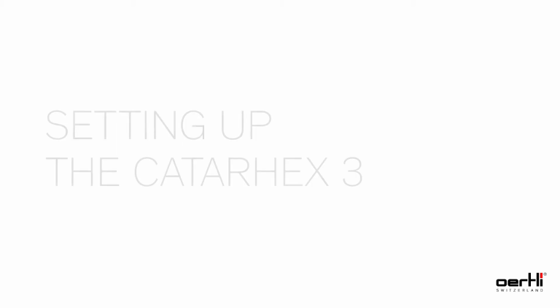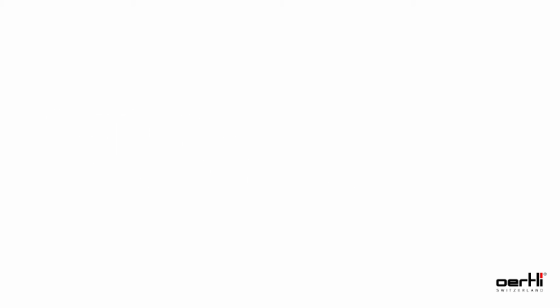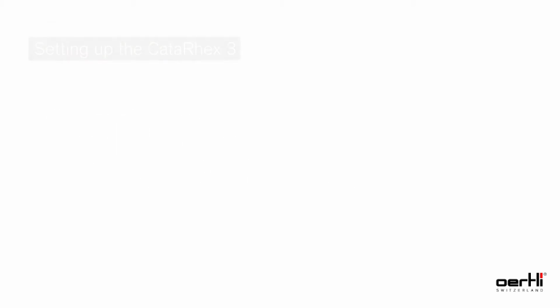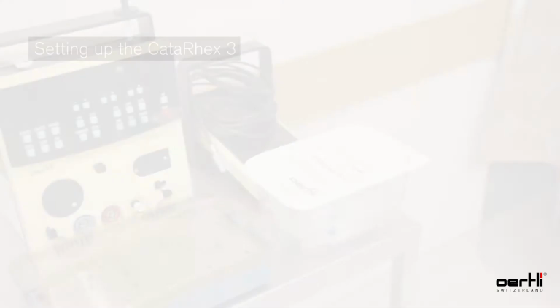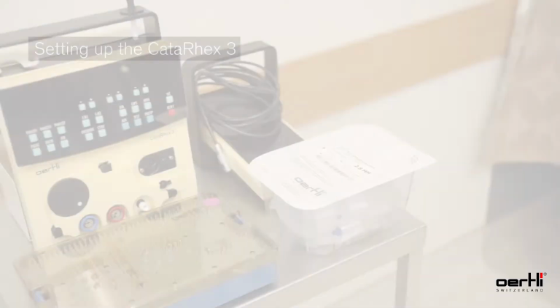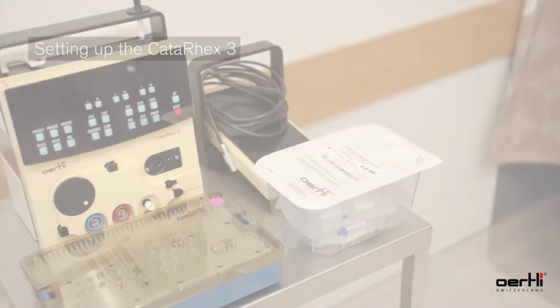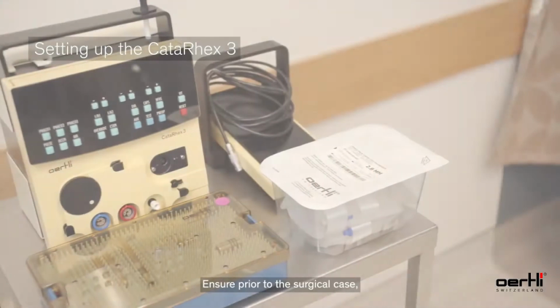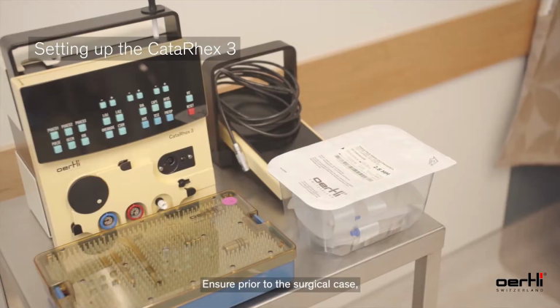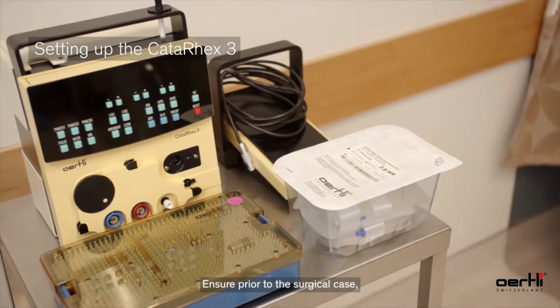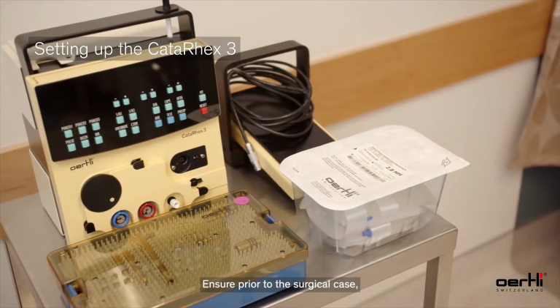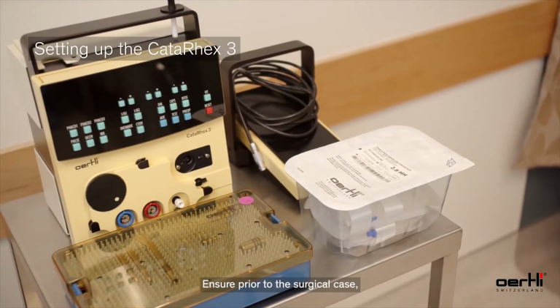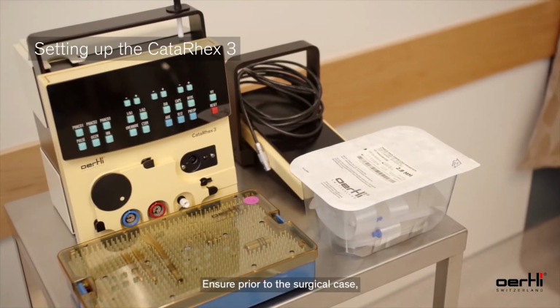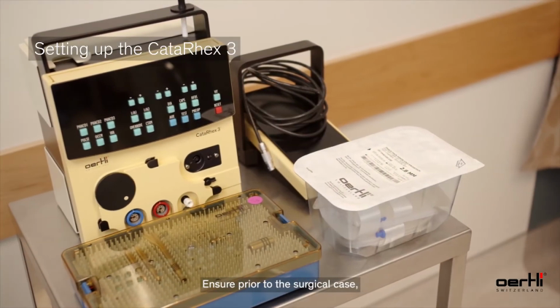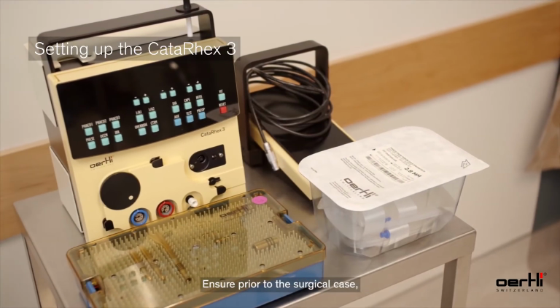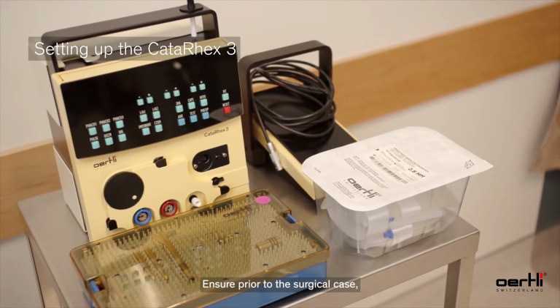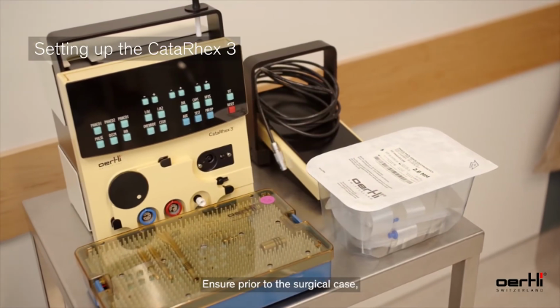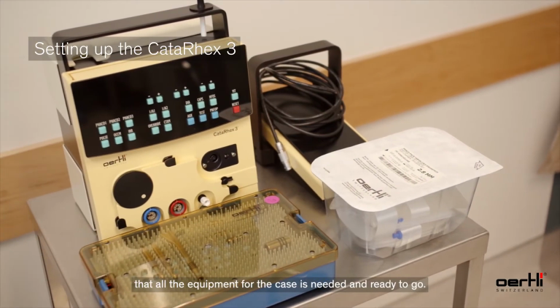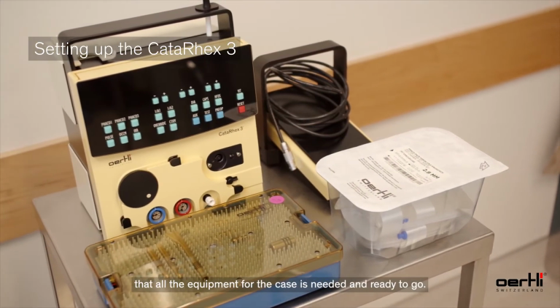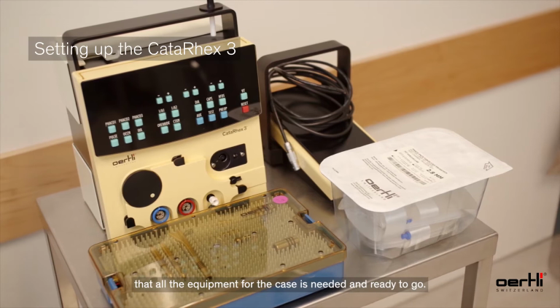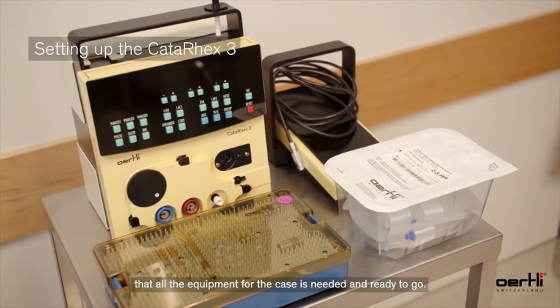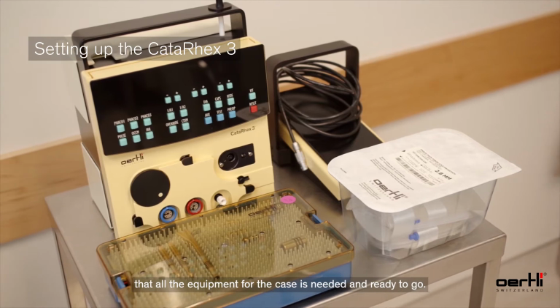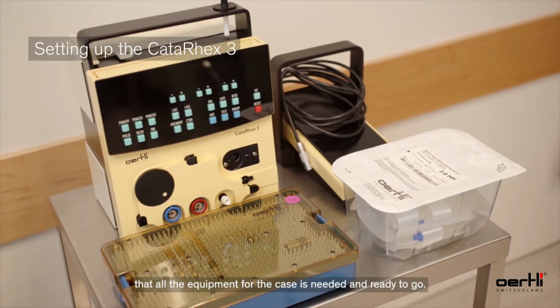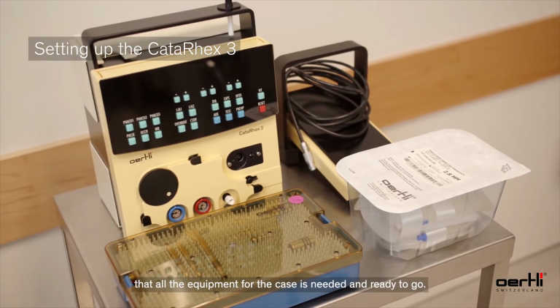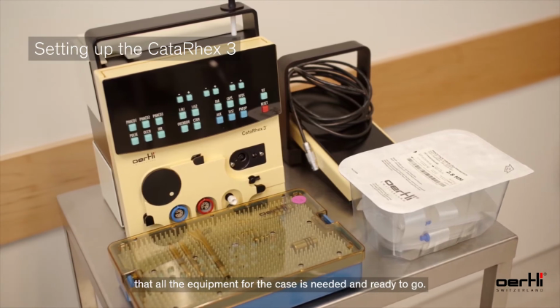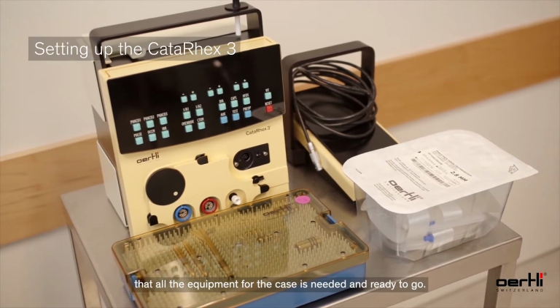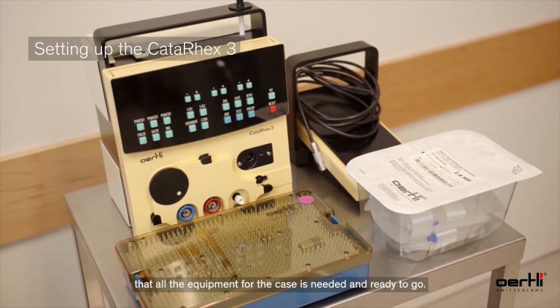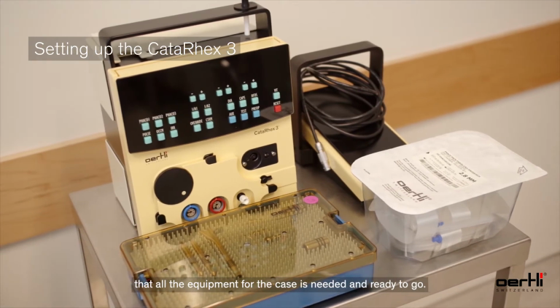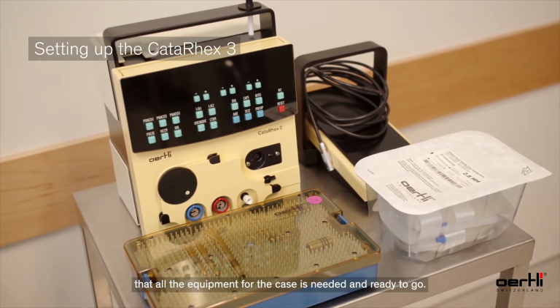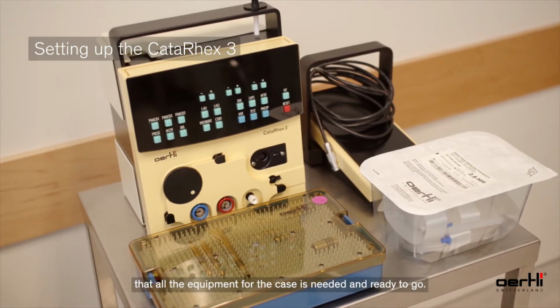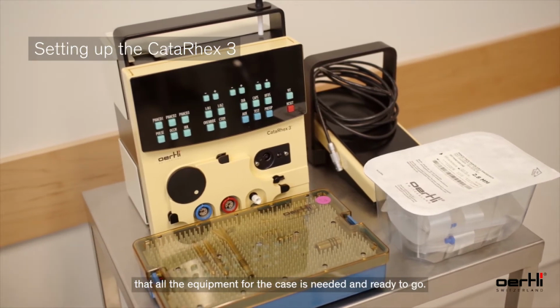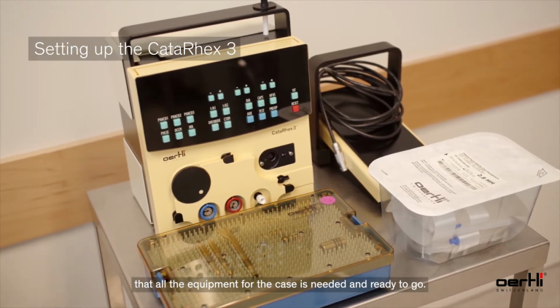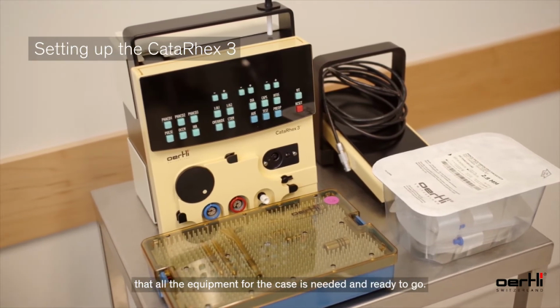Ensure prior to the surgical case that all the equipment needed for the case is ready to go.